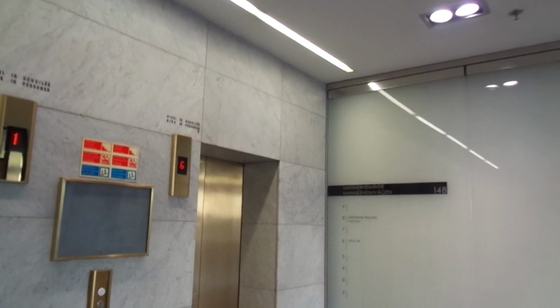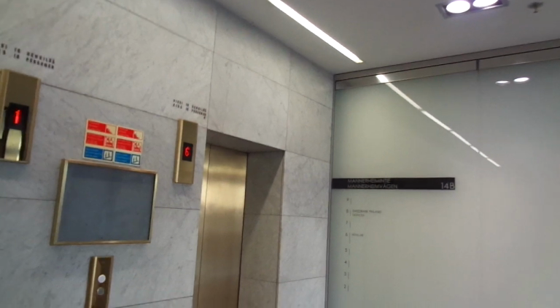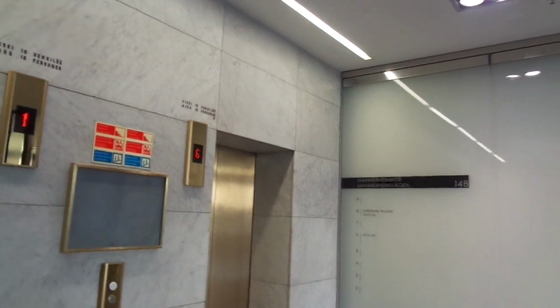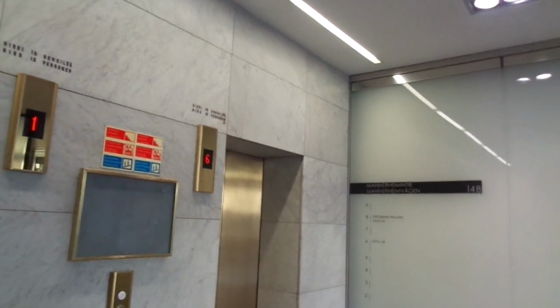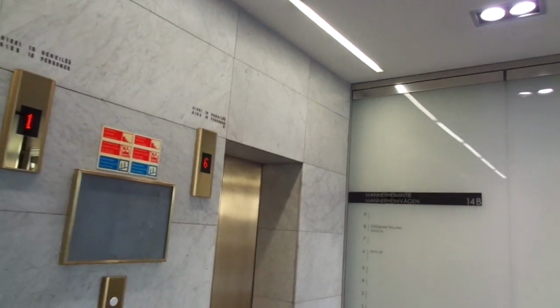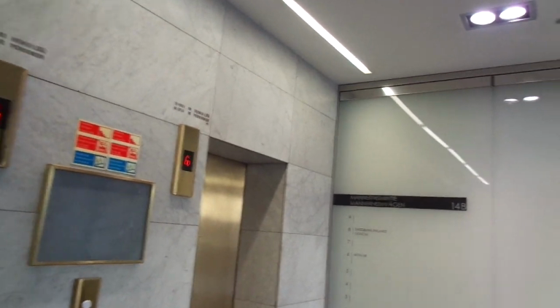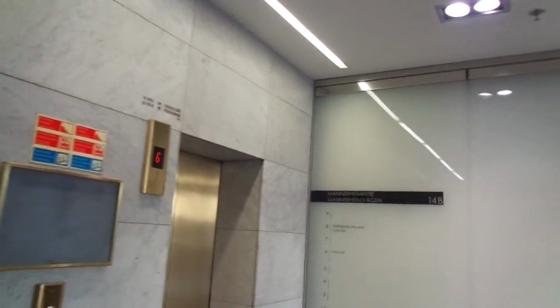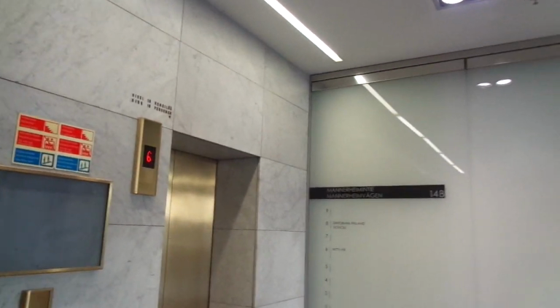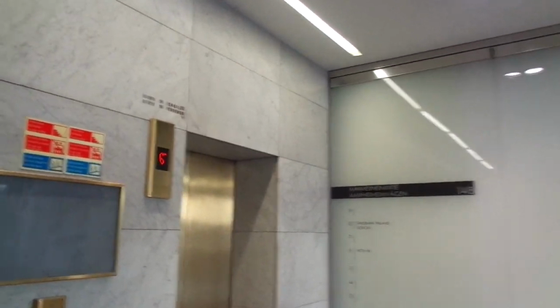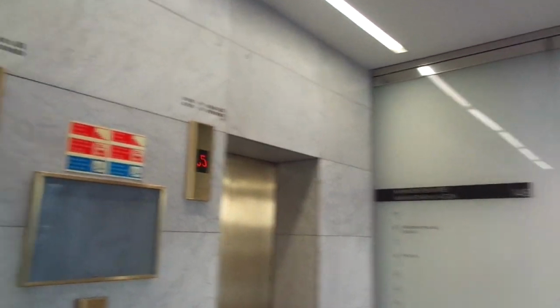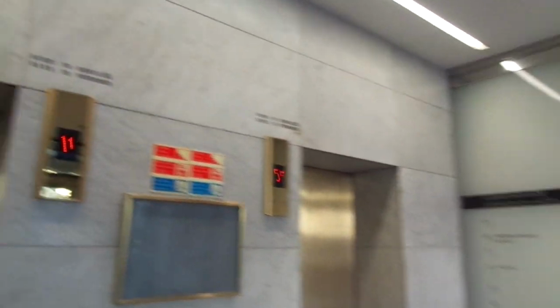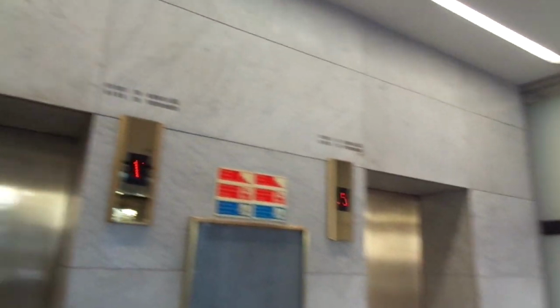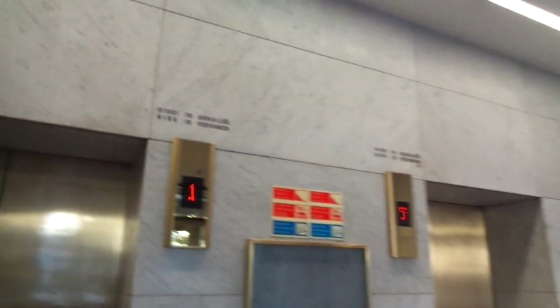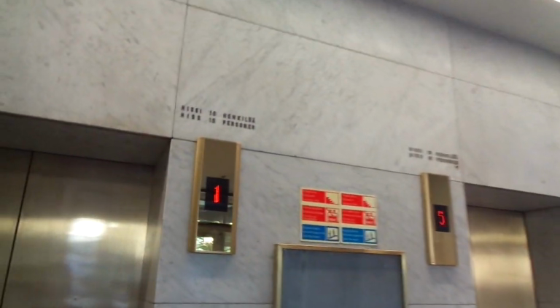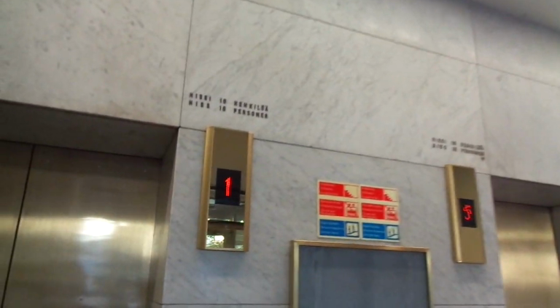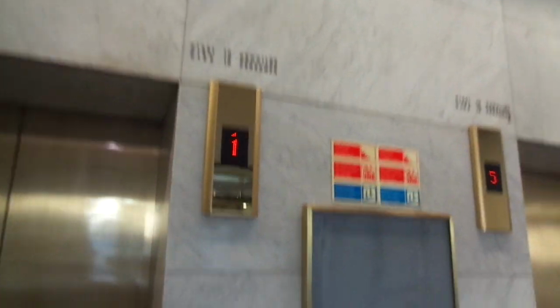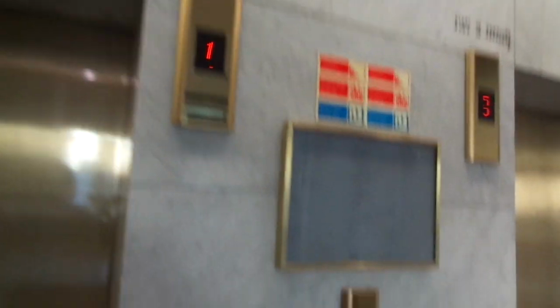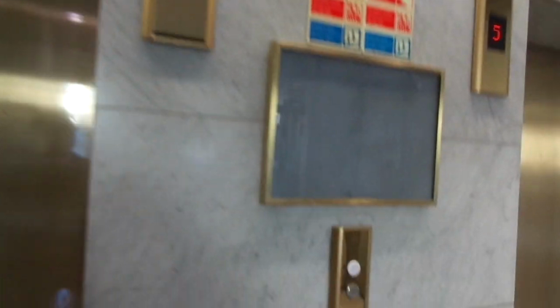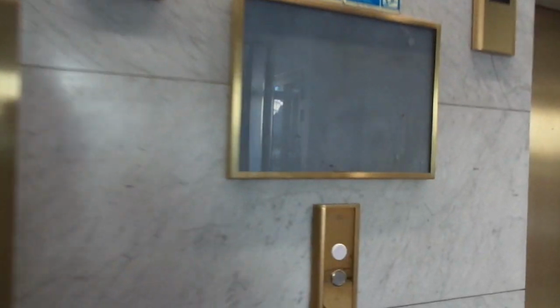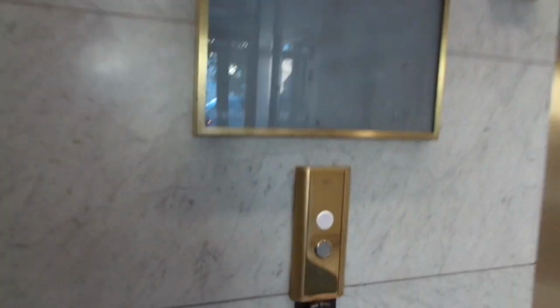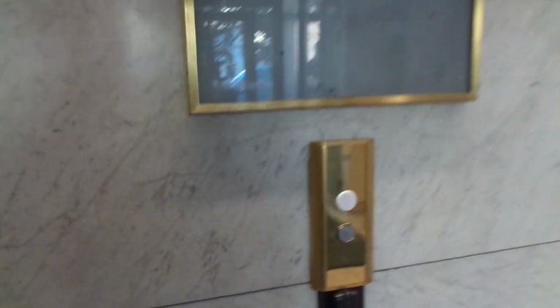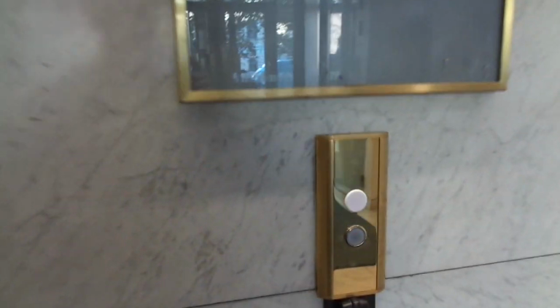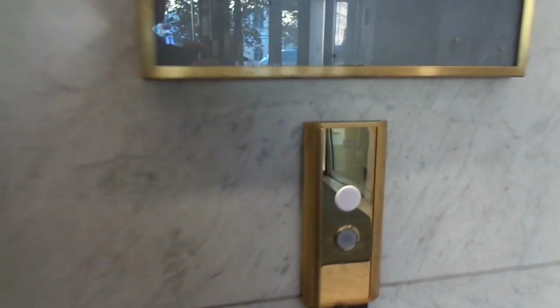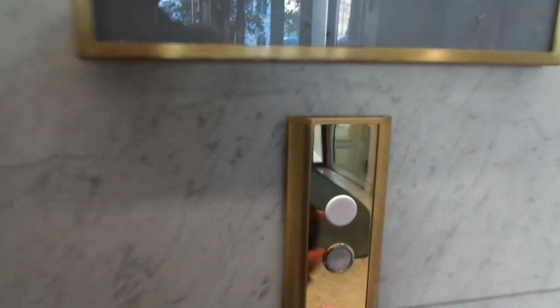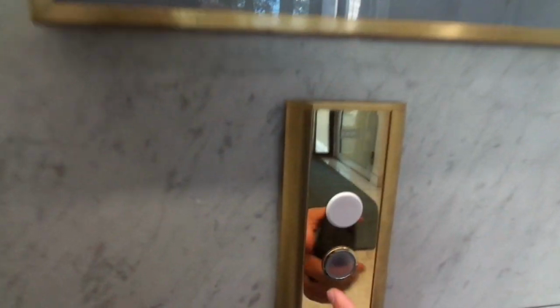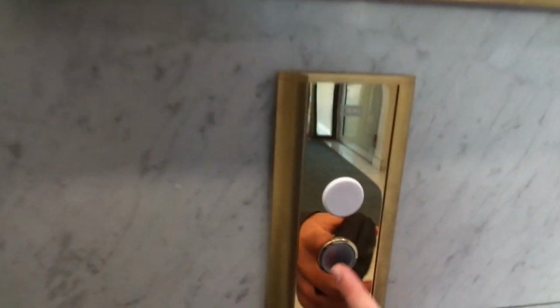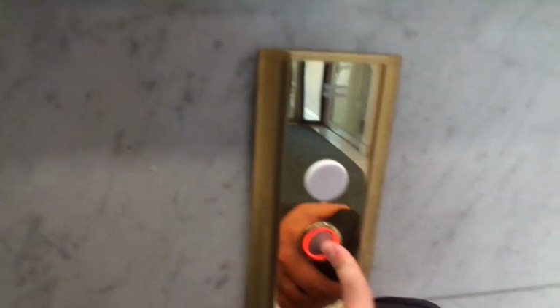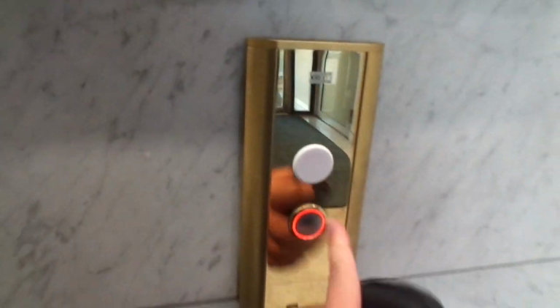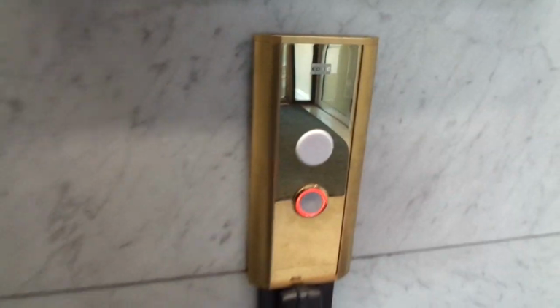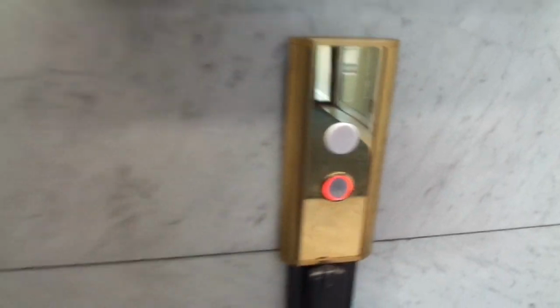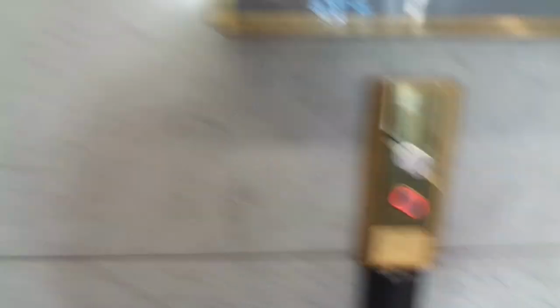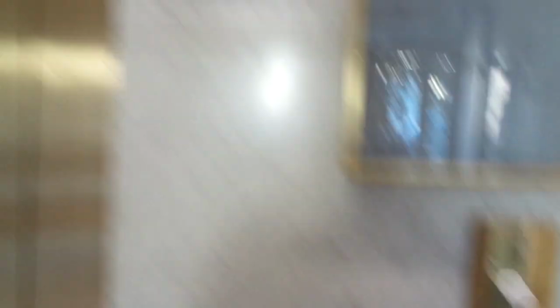I'm ArchiVegan 14B. I'm not sure if I filmed these two elevators.